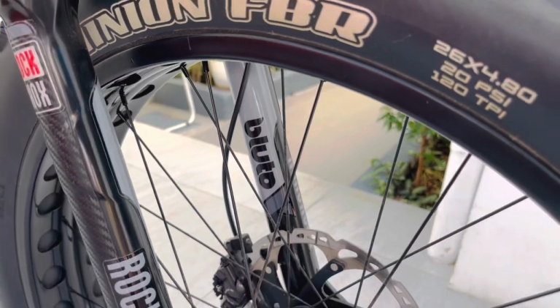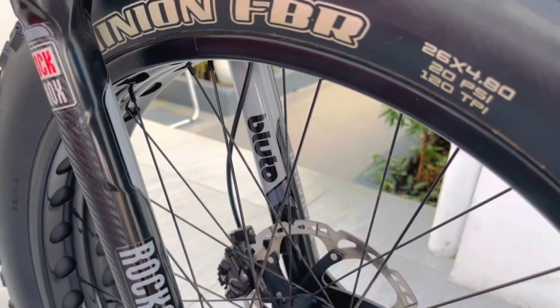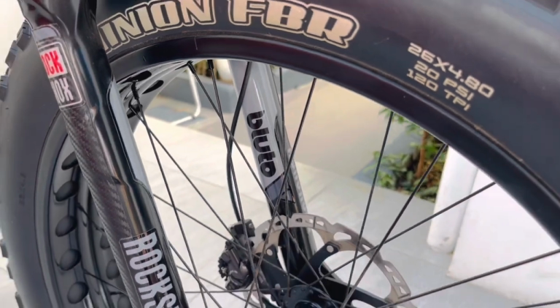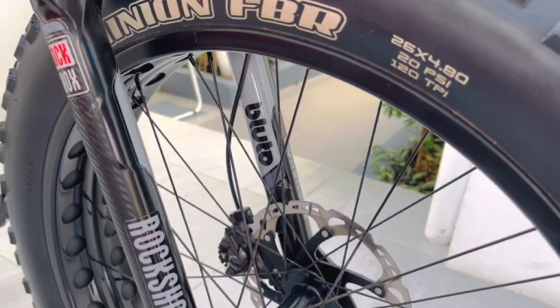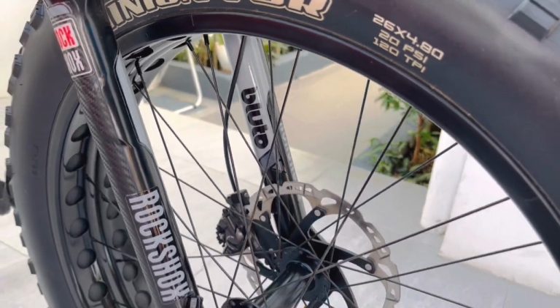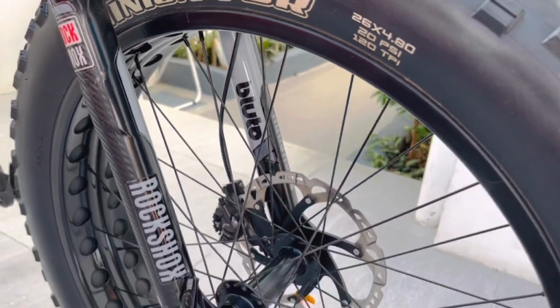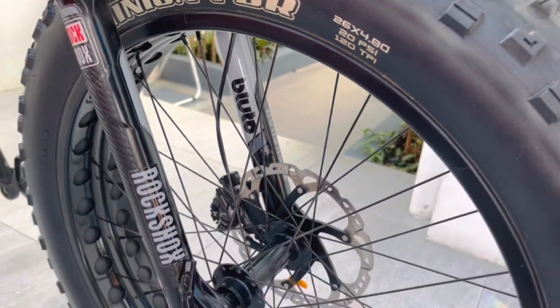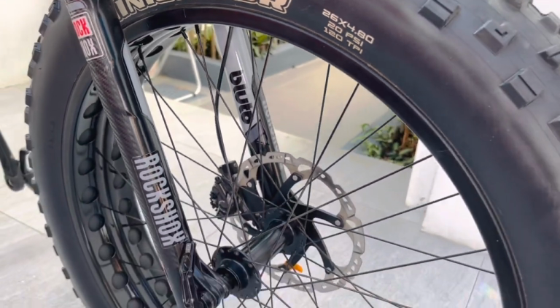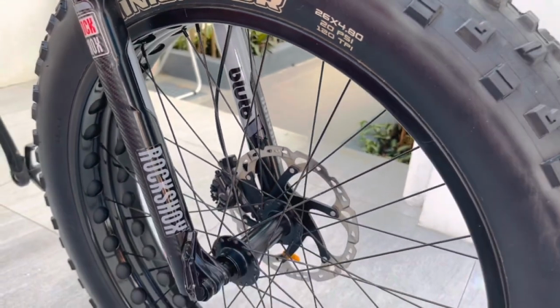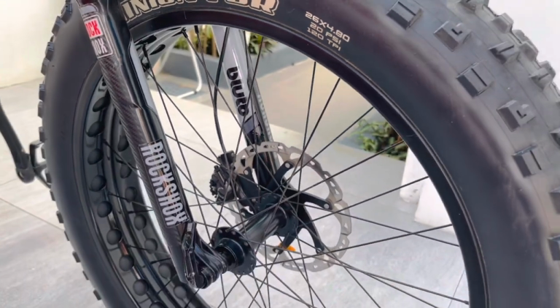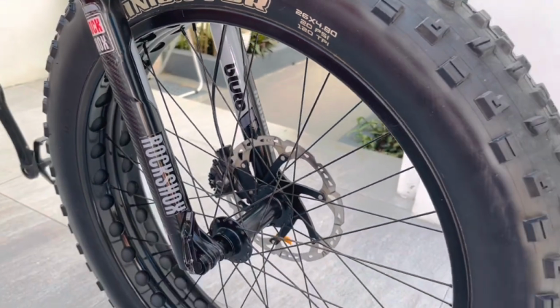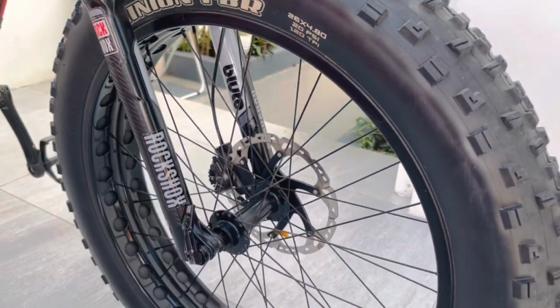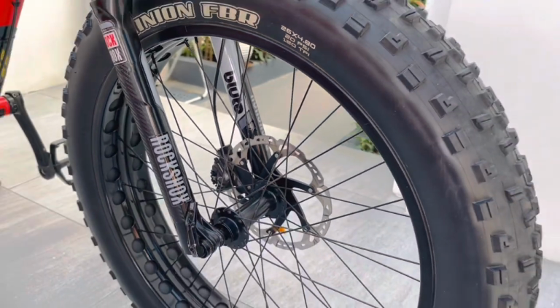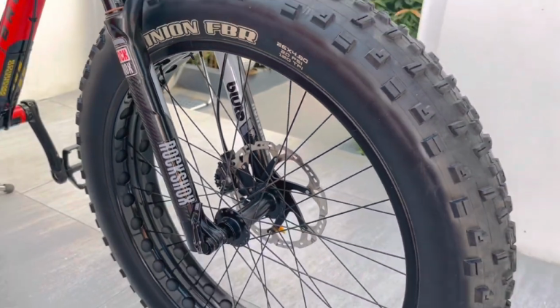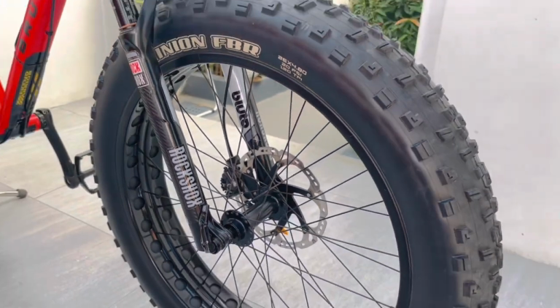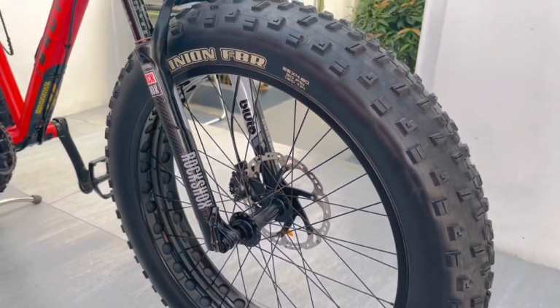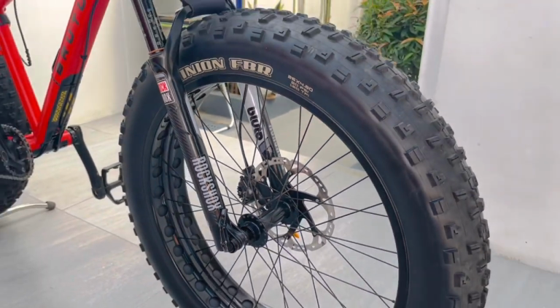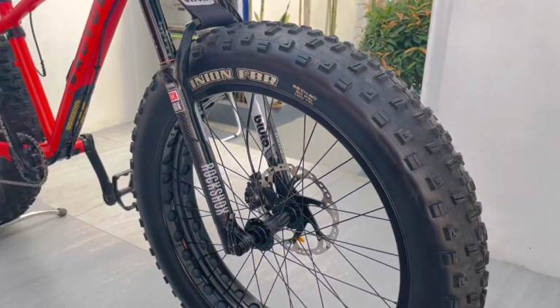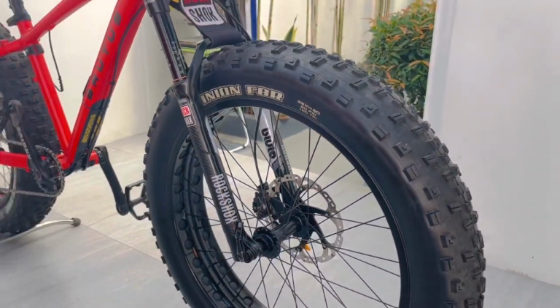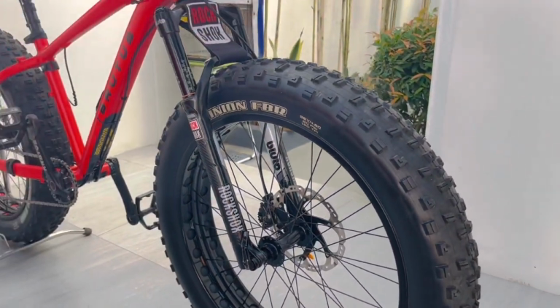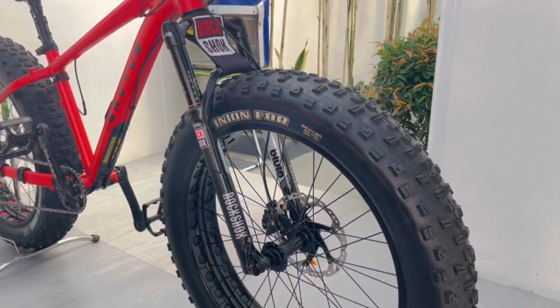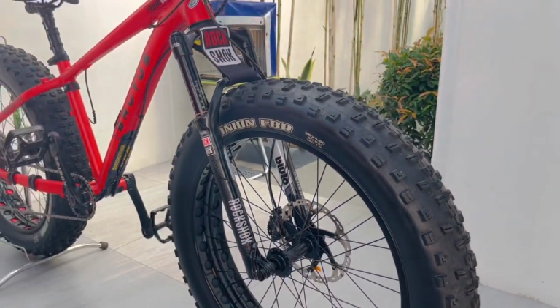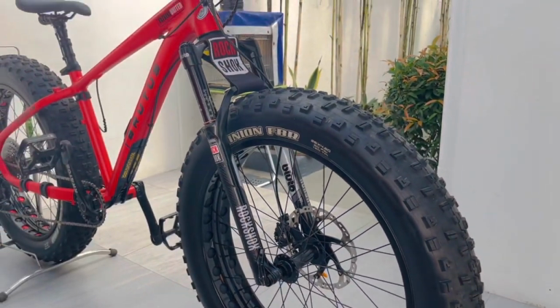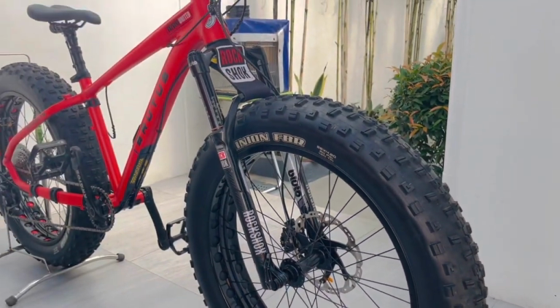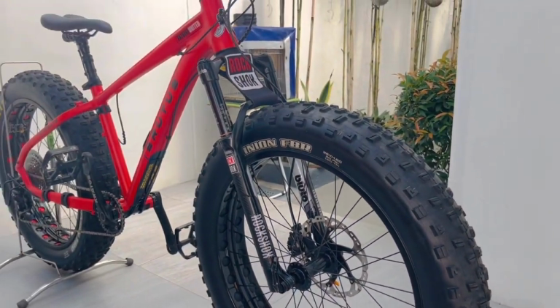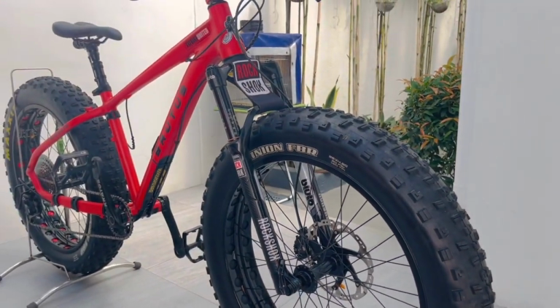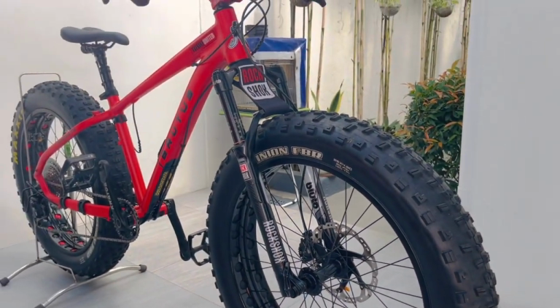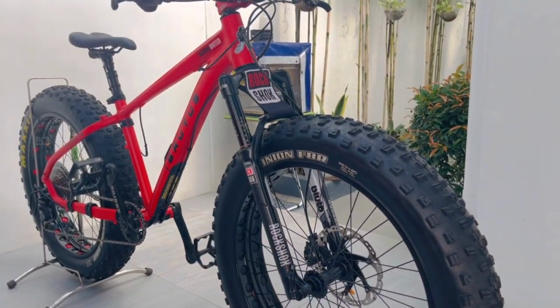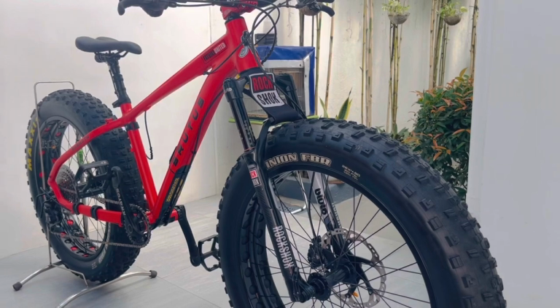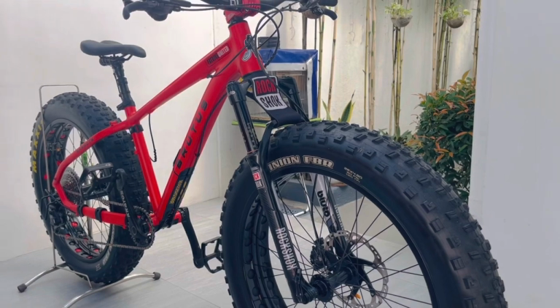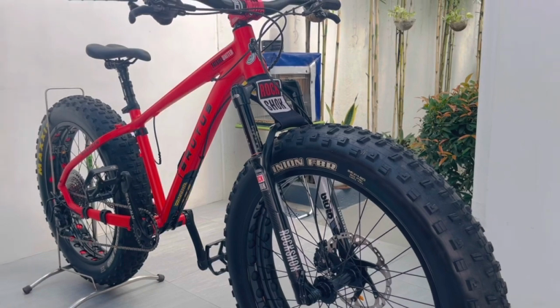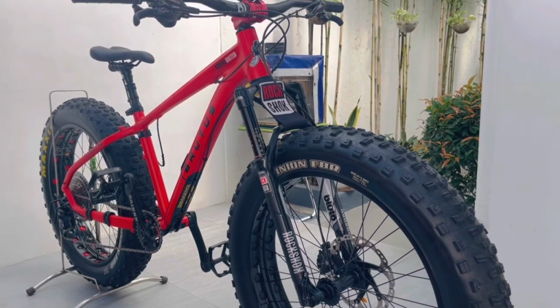Kung non-tapered ang frame mo, kailangan mong bumili ng adapter para pumasok ito sa frame mo.